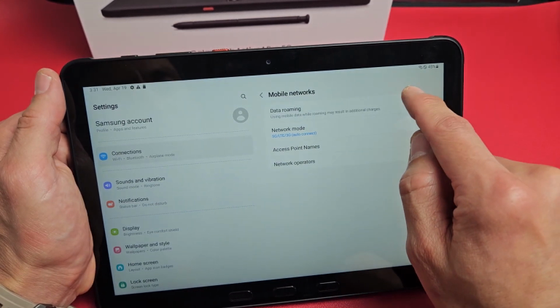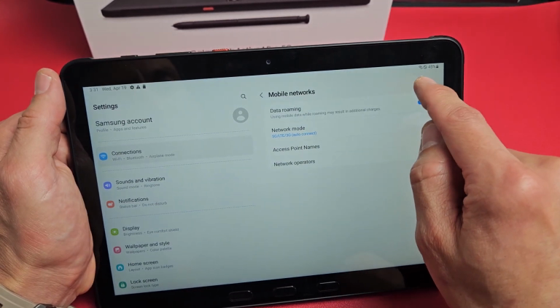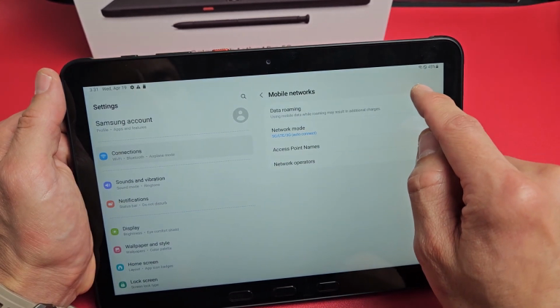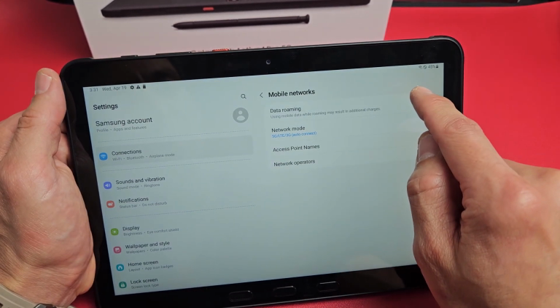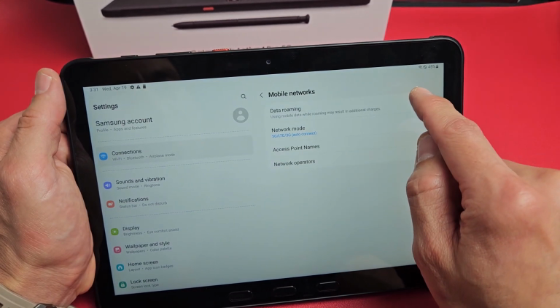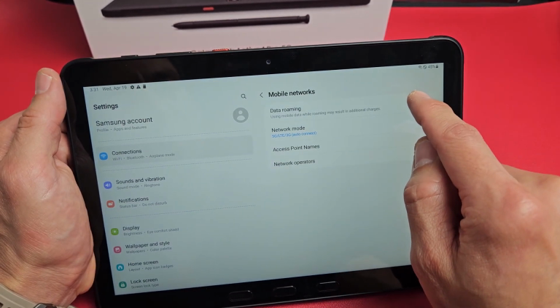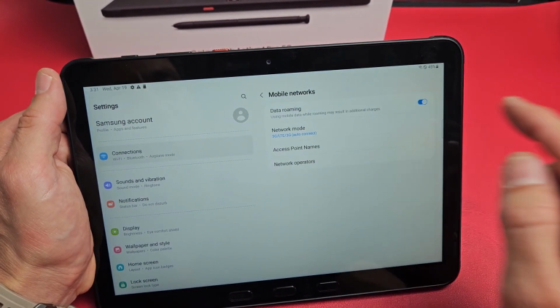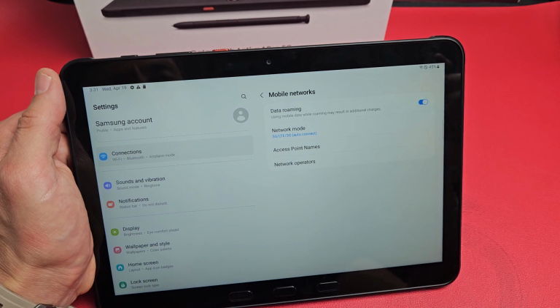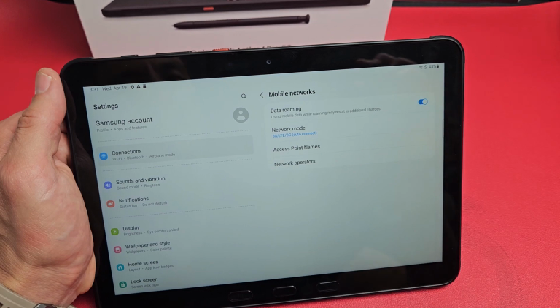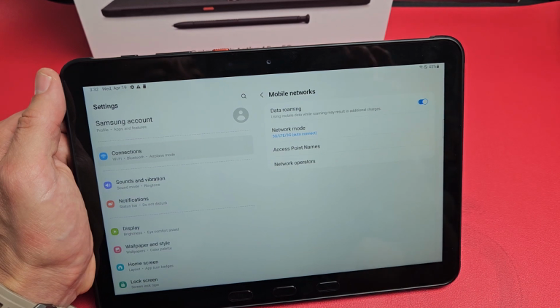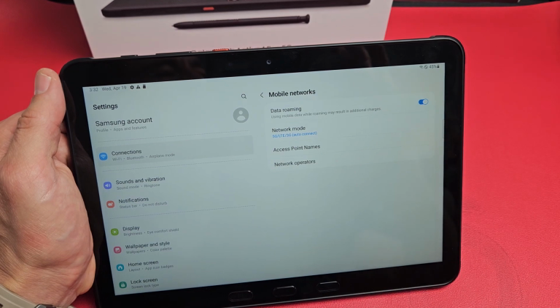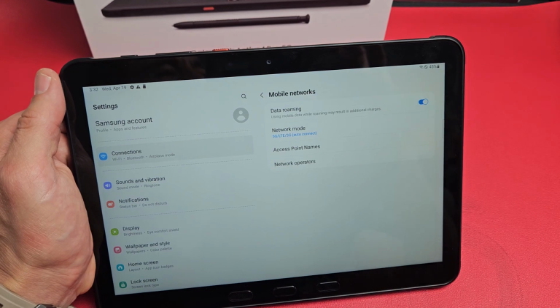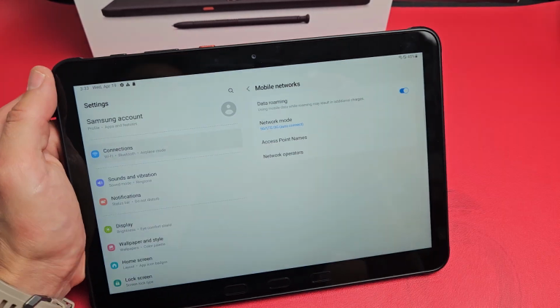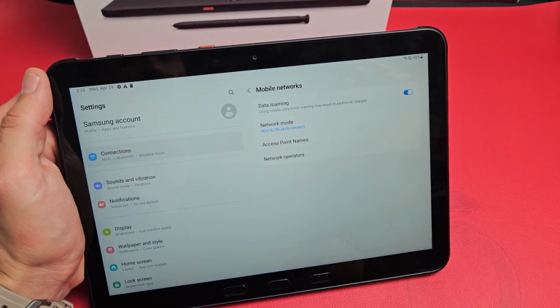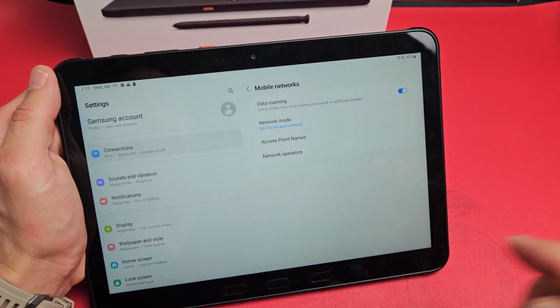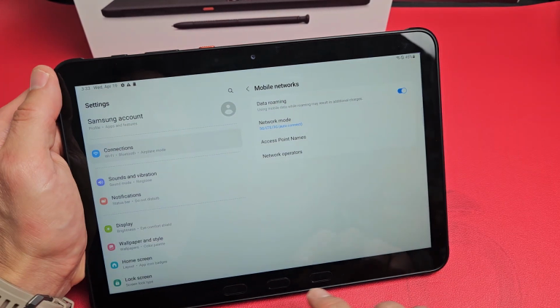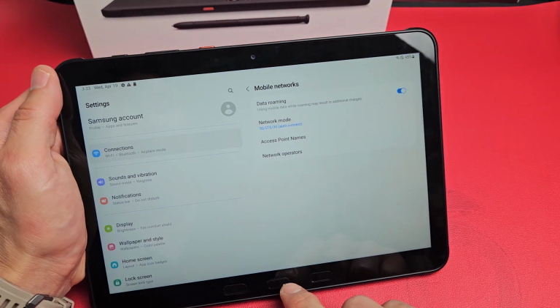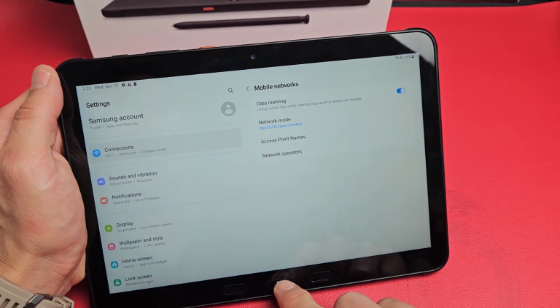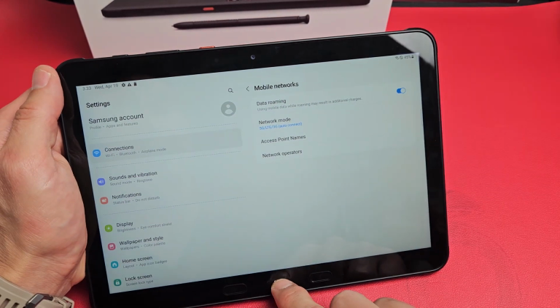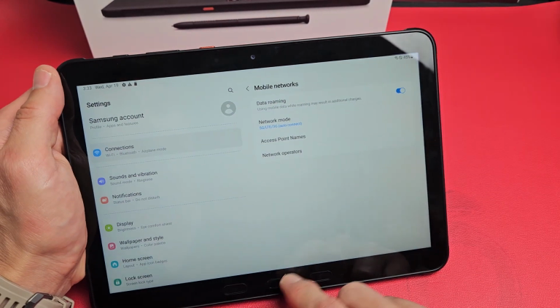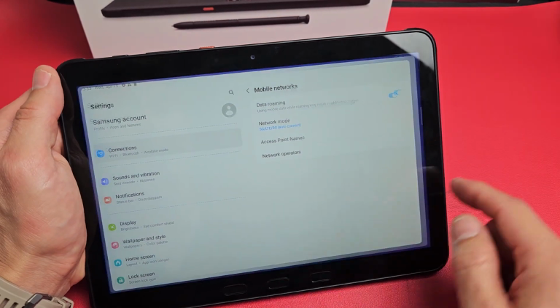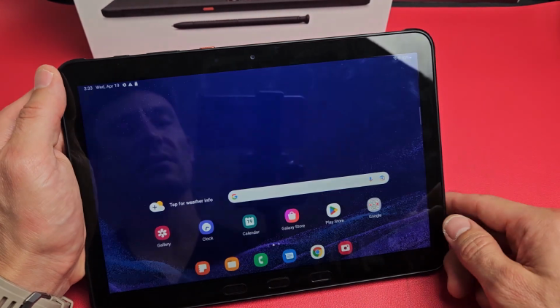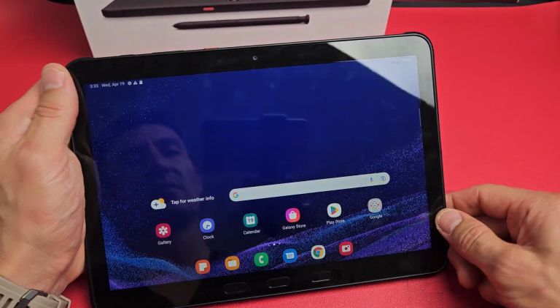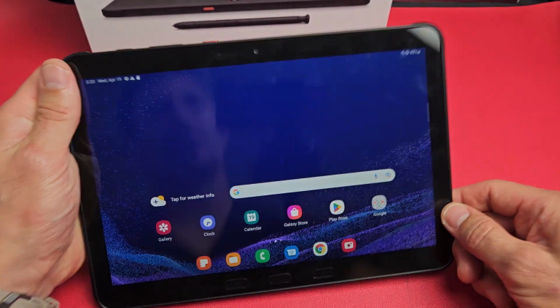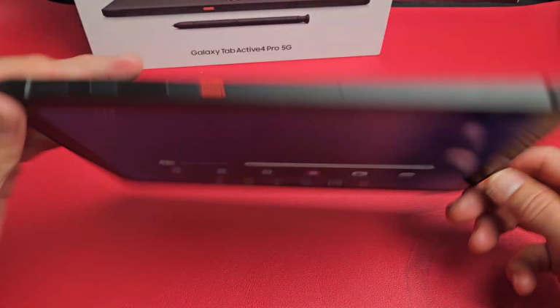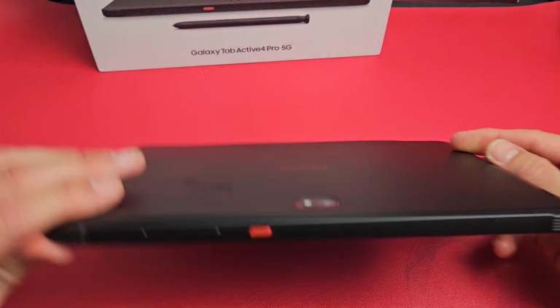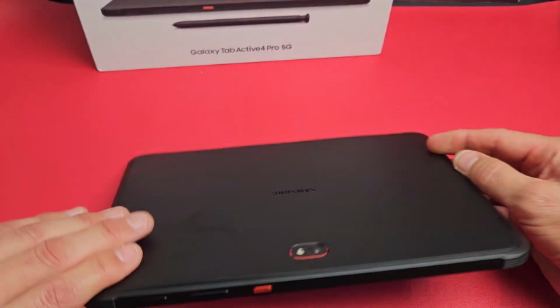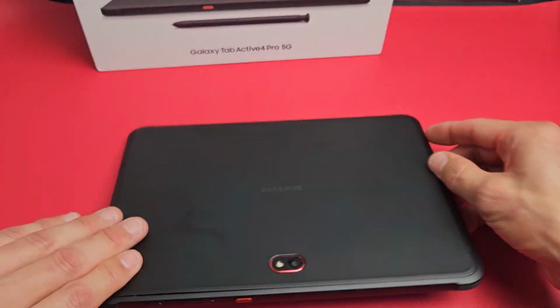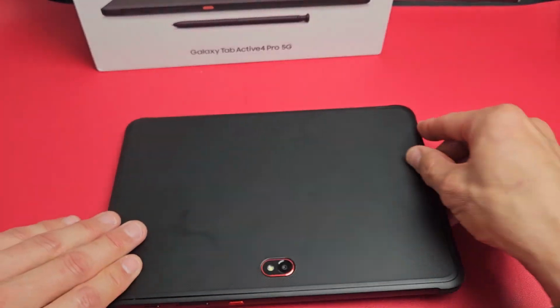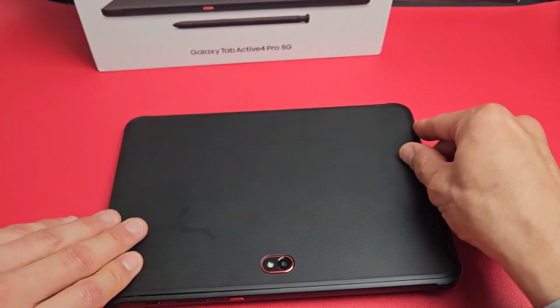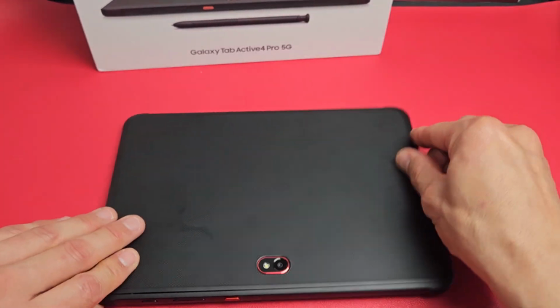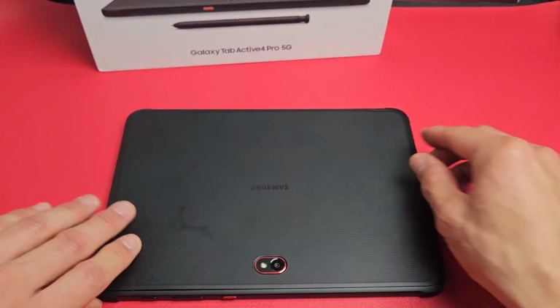Reception bars confirmed. And there you go — if you have any questions or issues, comment below.